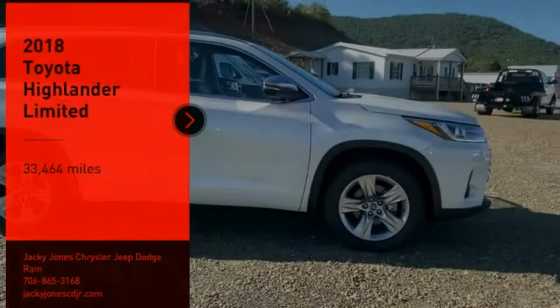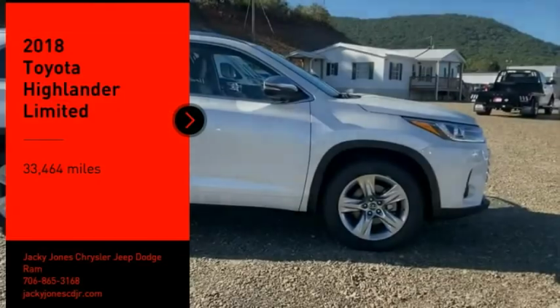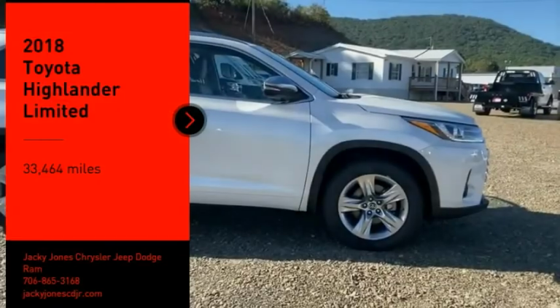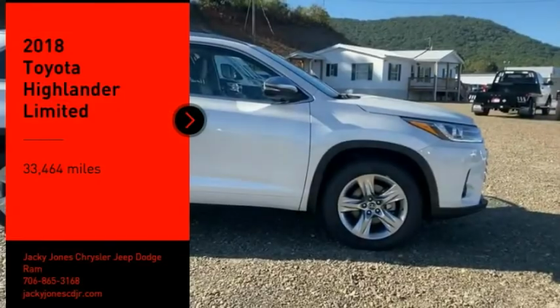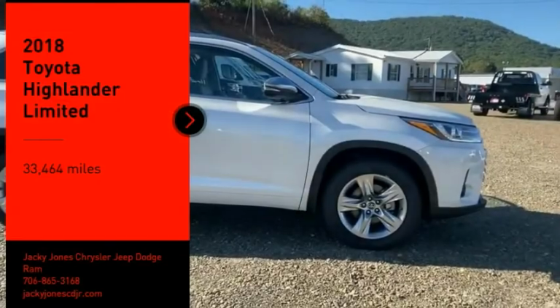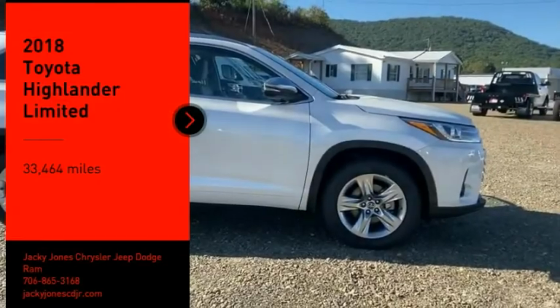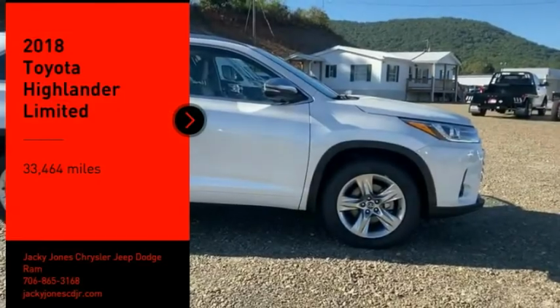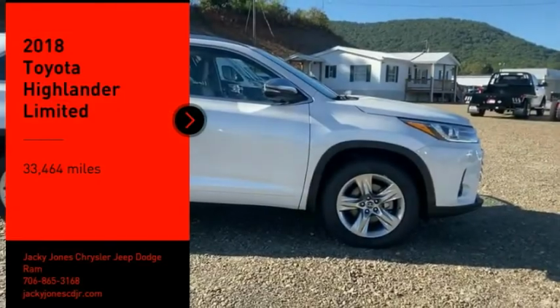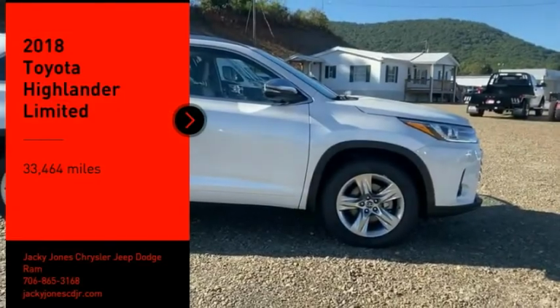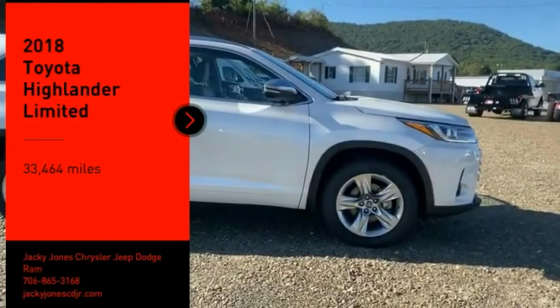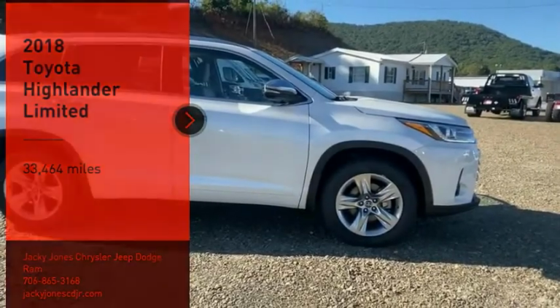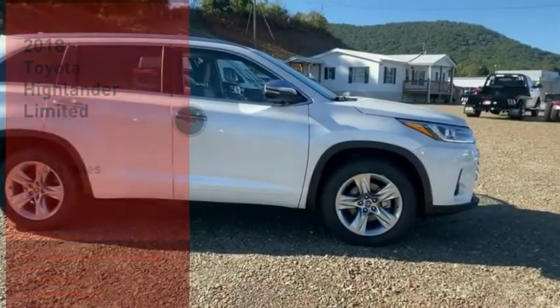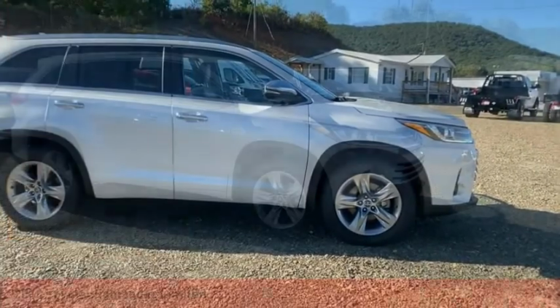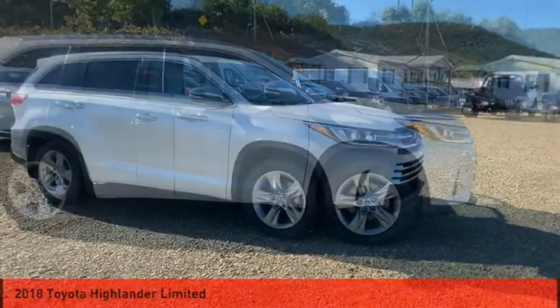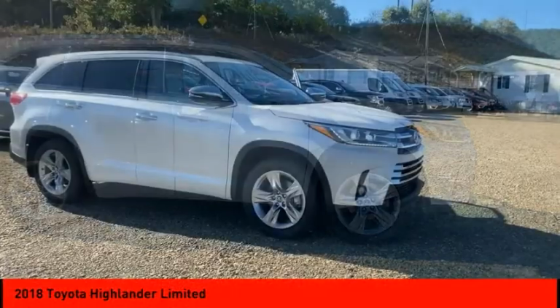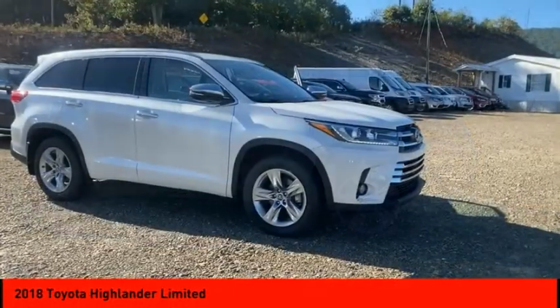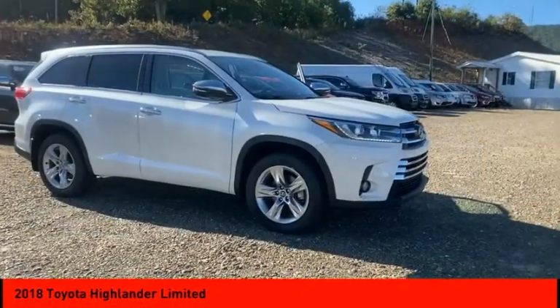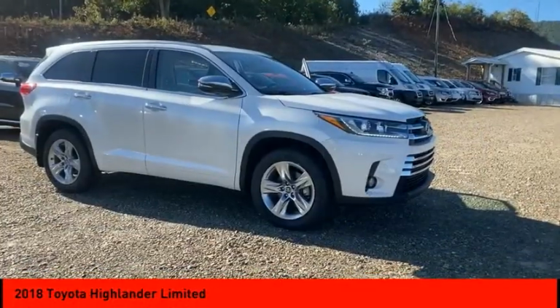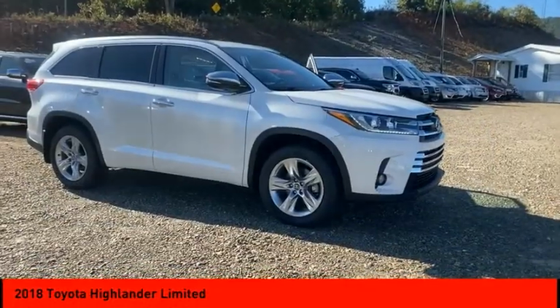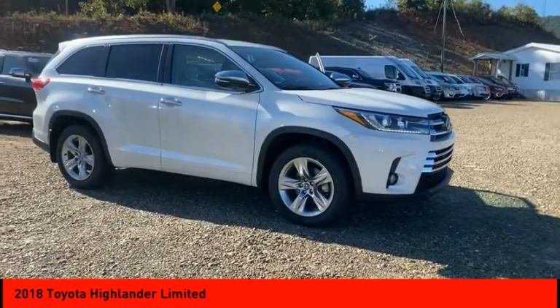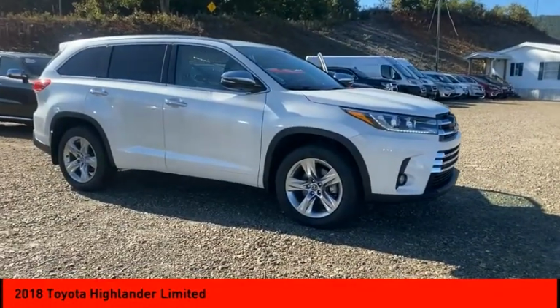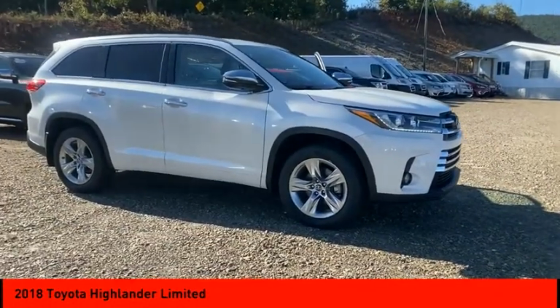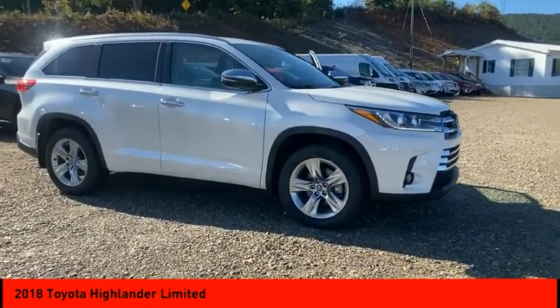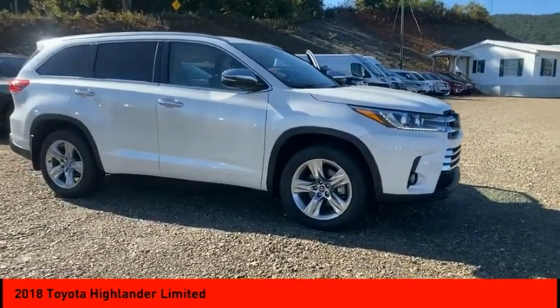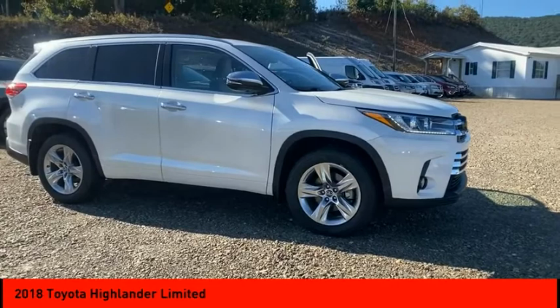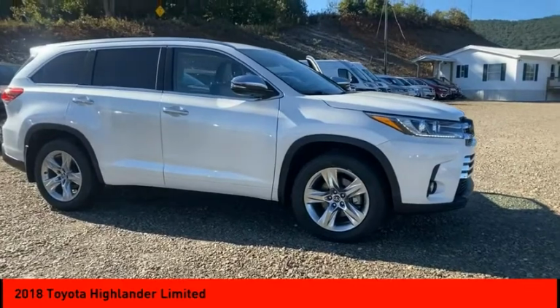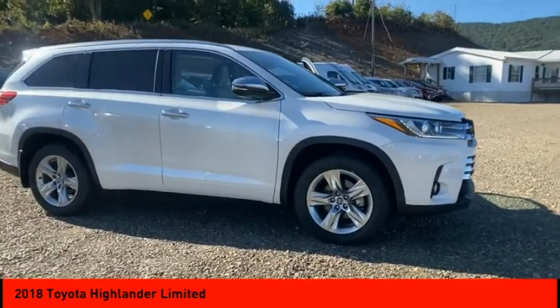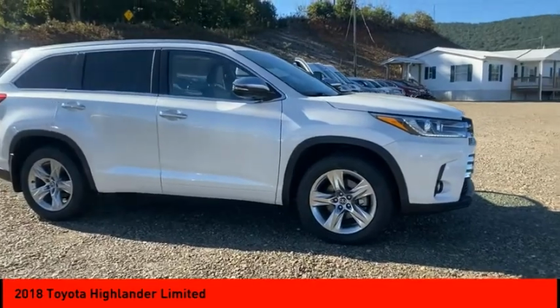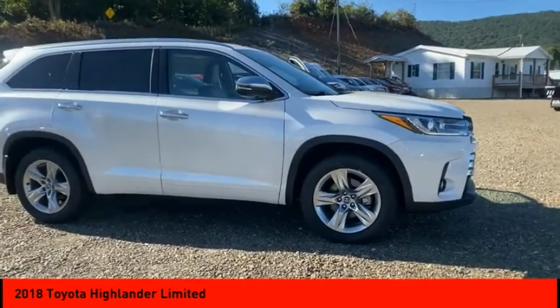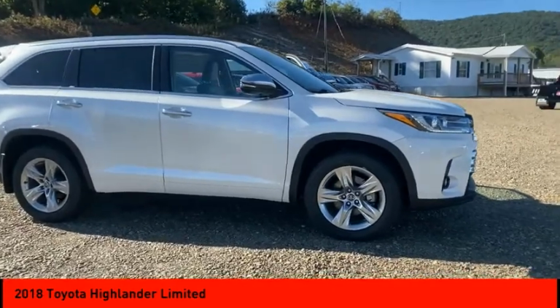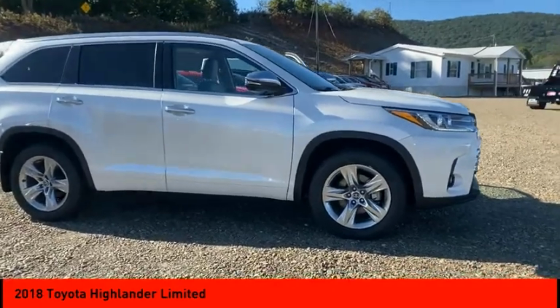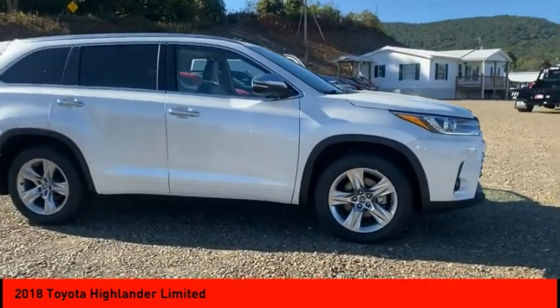You are going to love the 2018 Highlander. The Highlander is the SUV that's thought of everything.